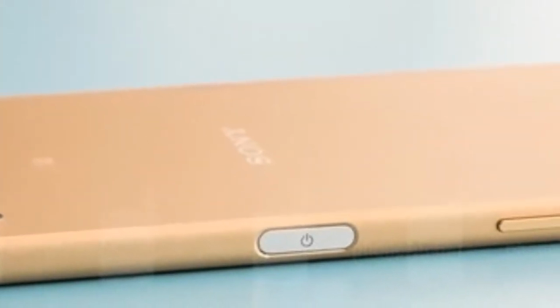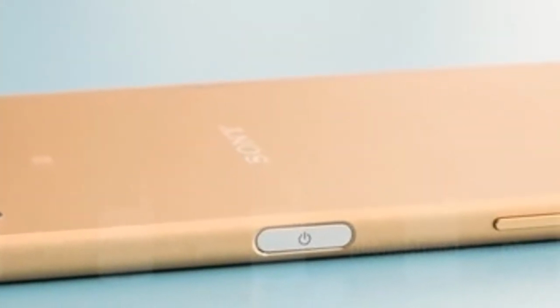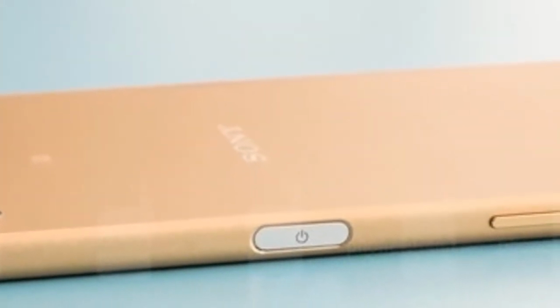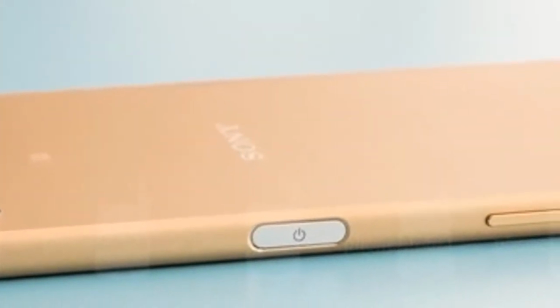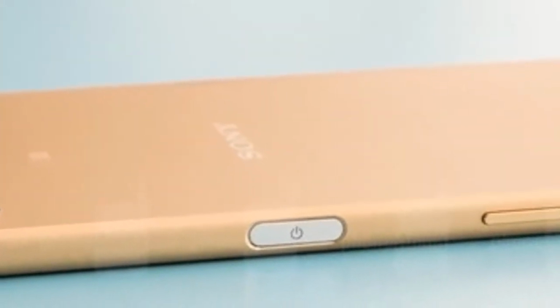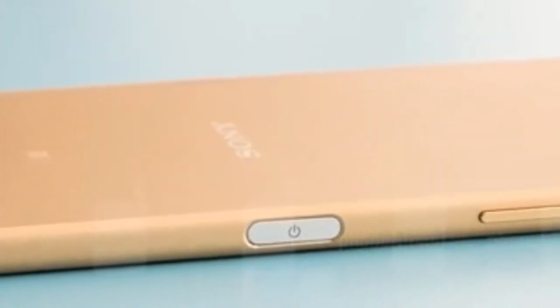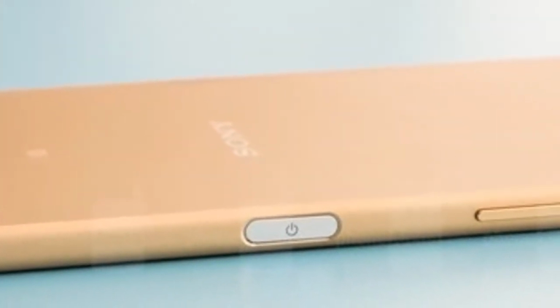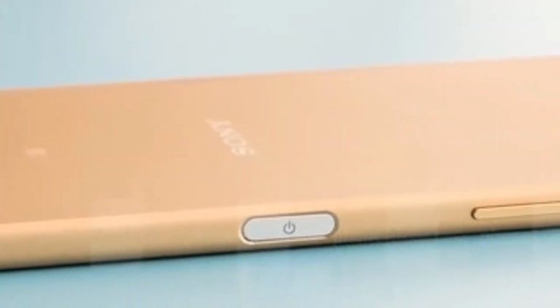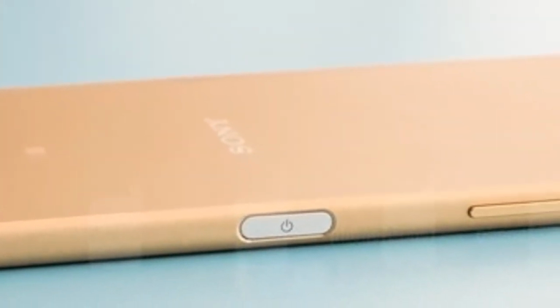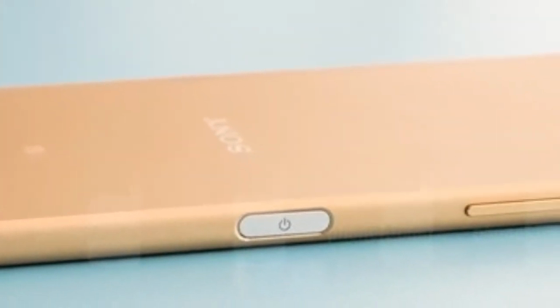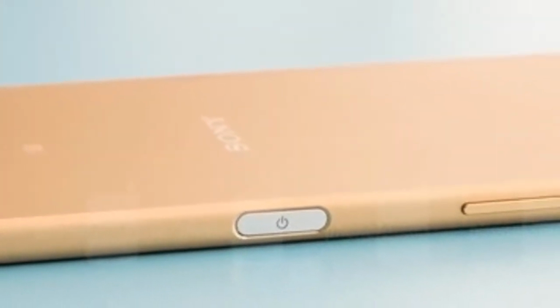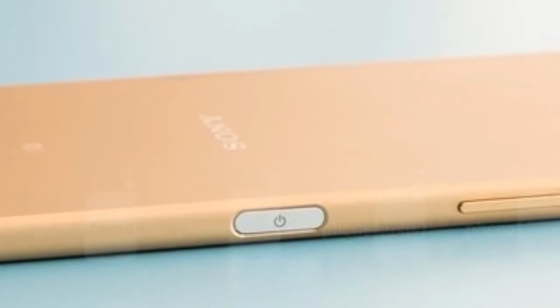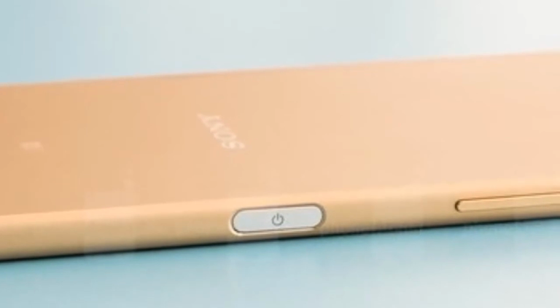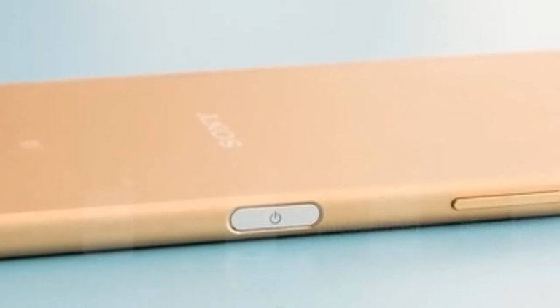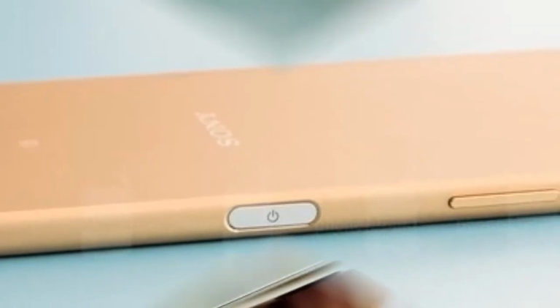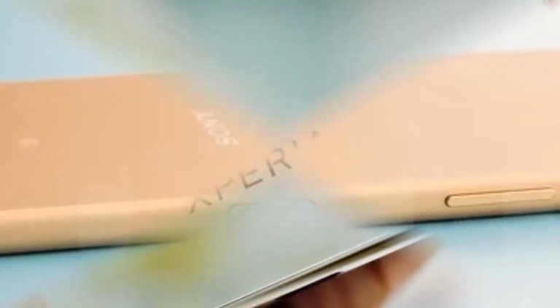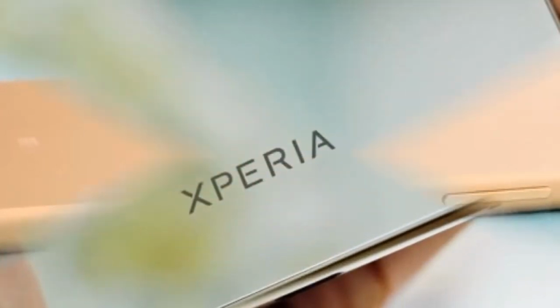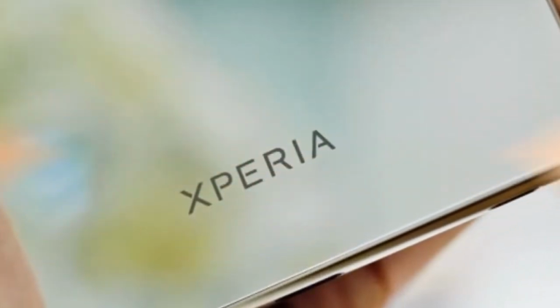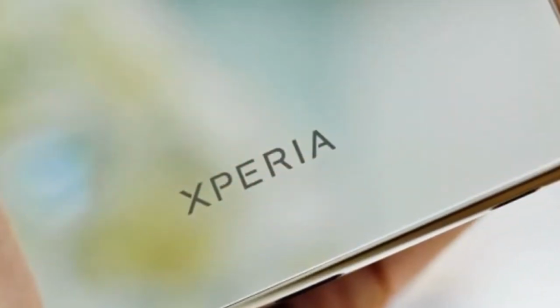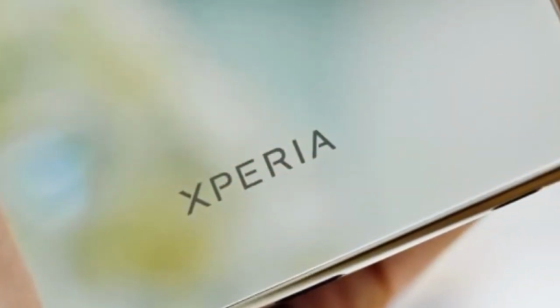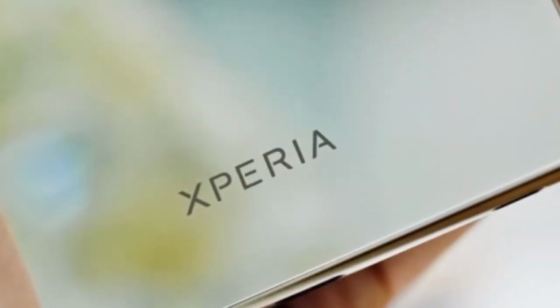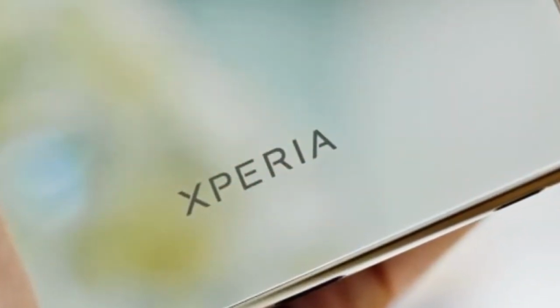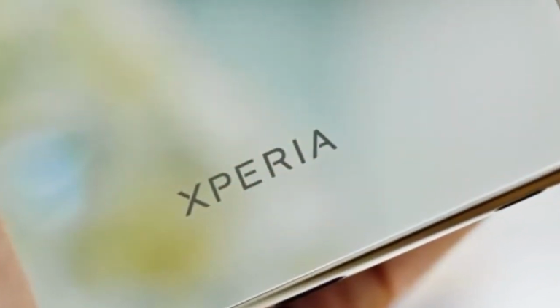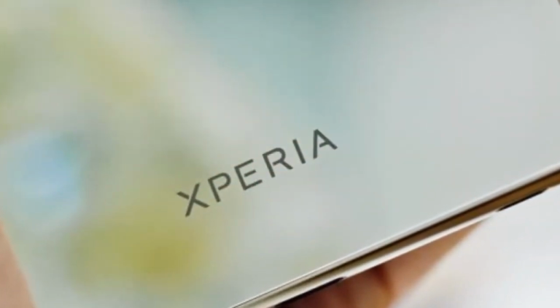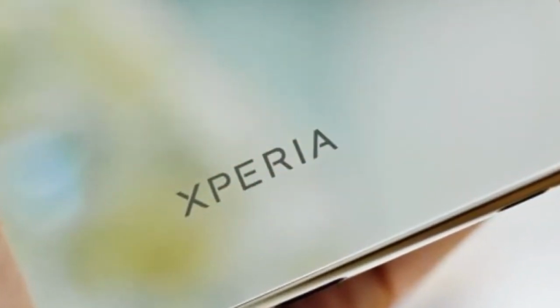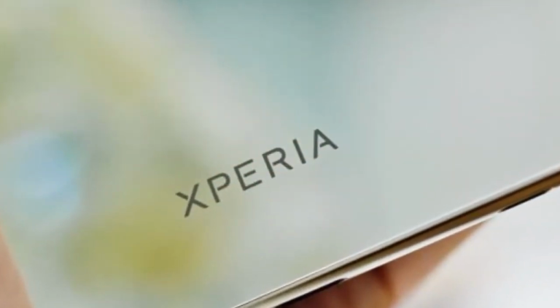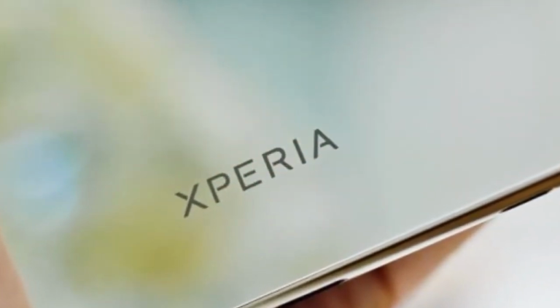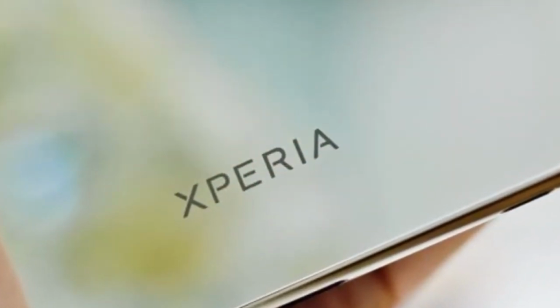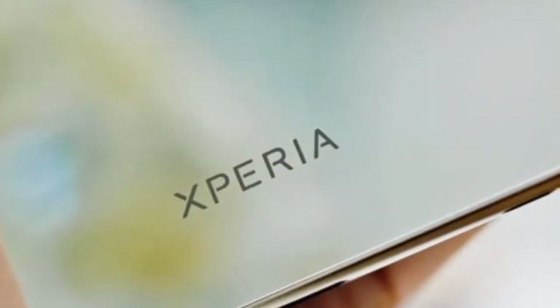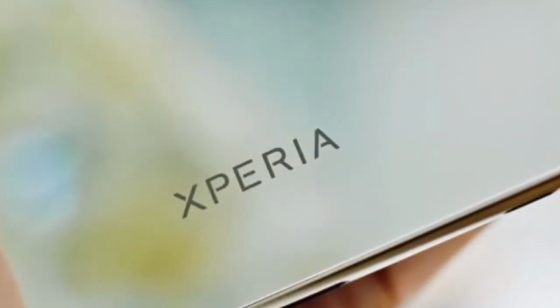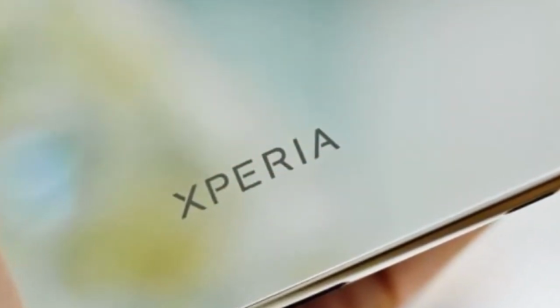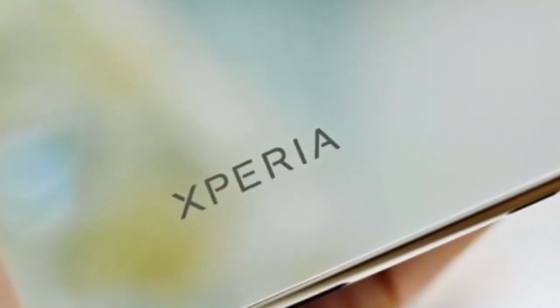It claims that the secondary display will be one of the highlight features for the majority of LG handsets launching in 2016.